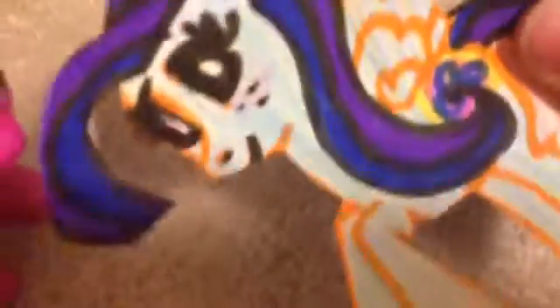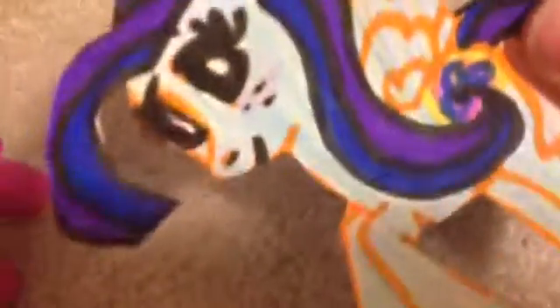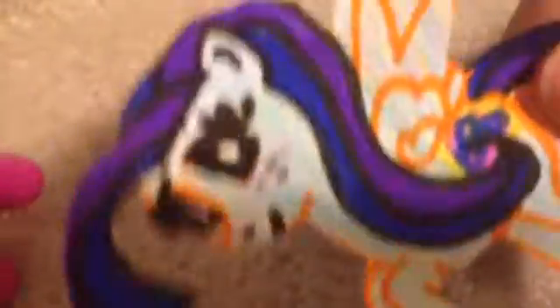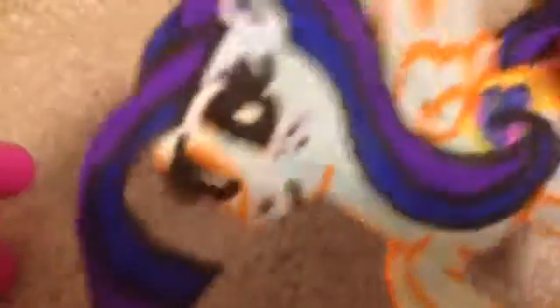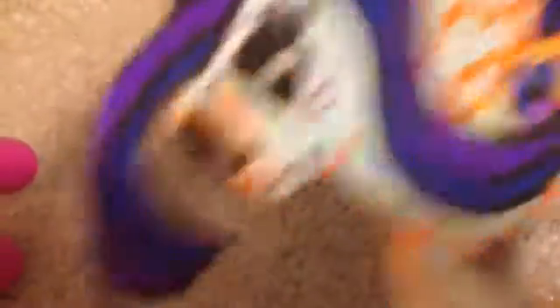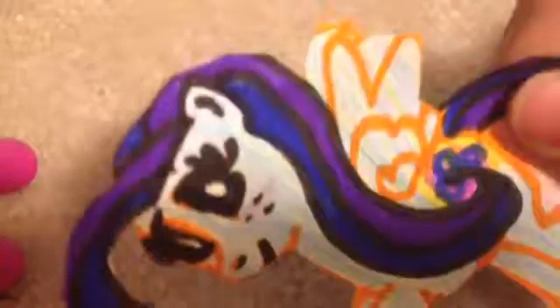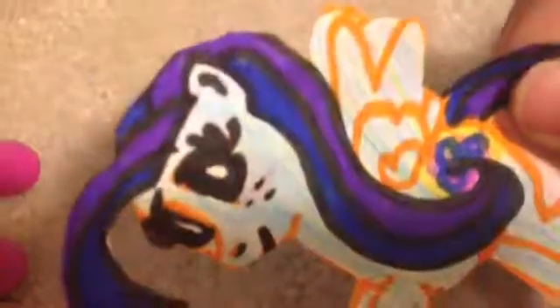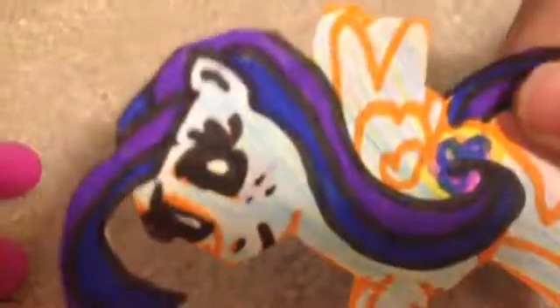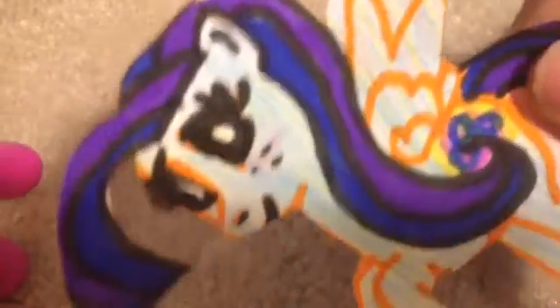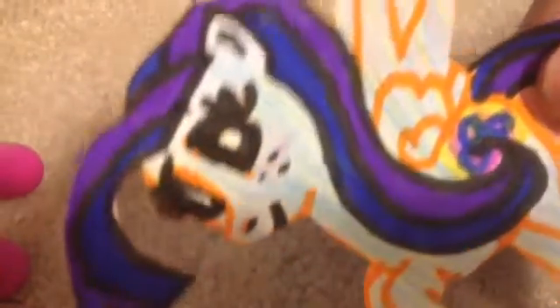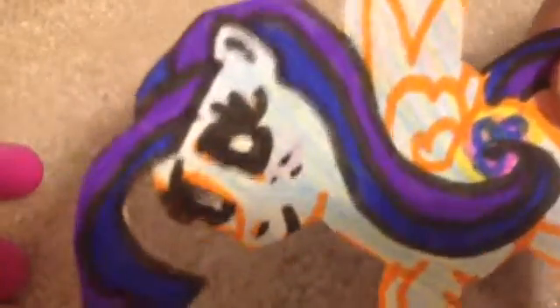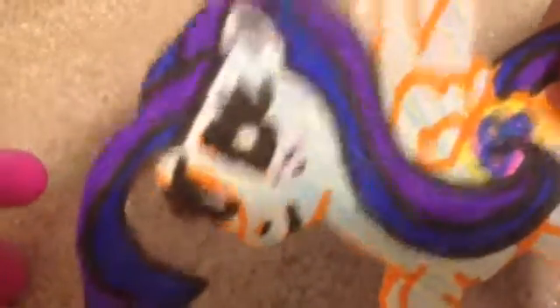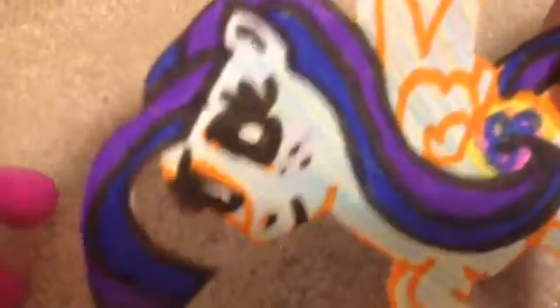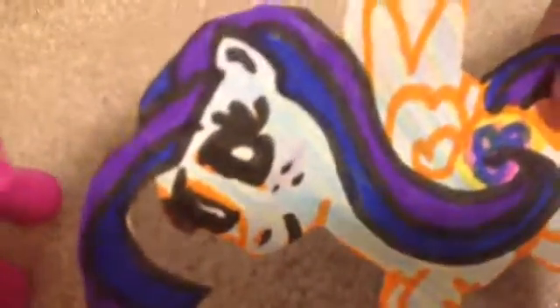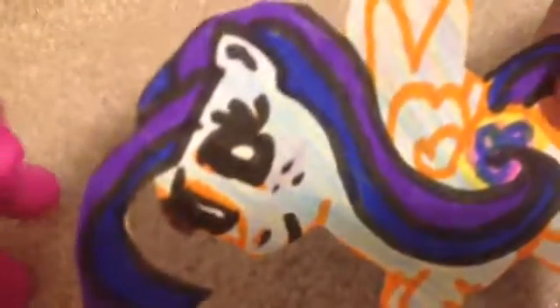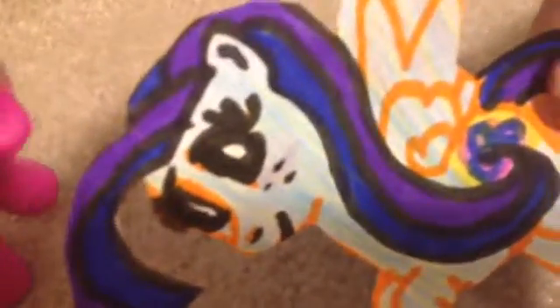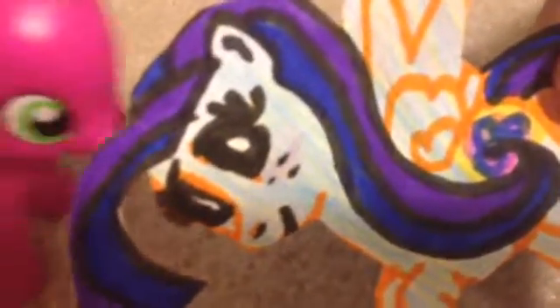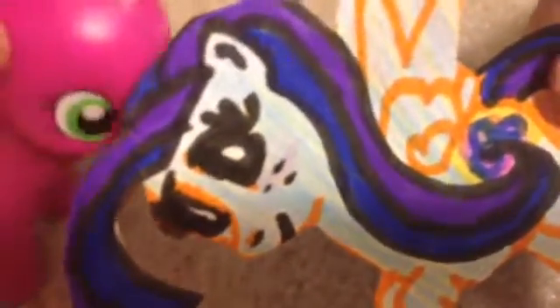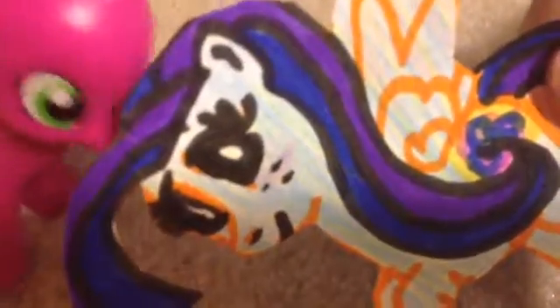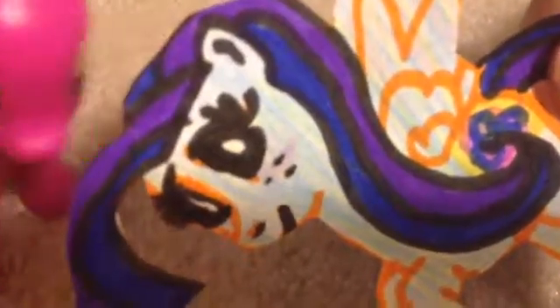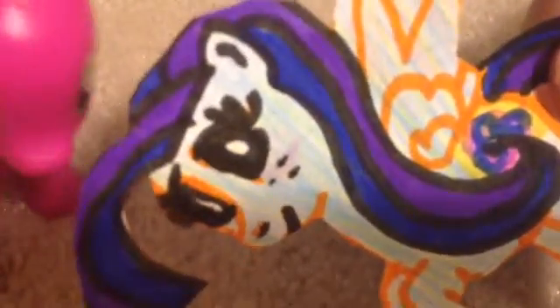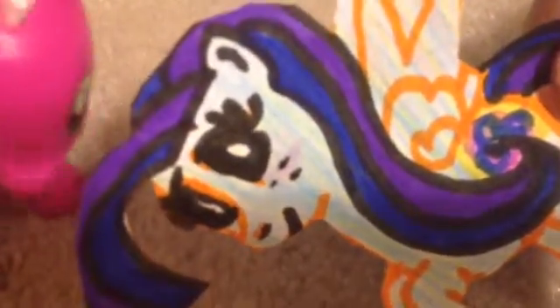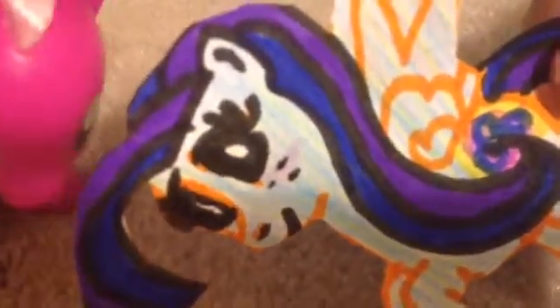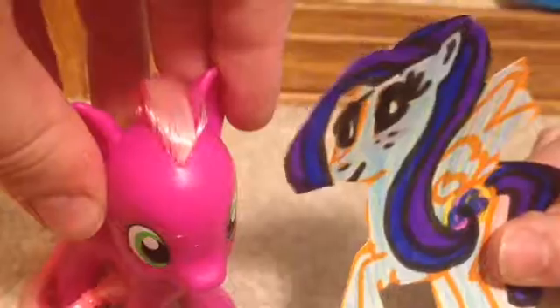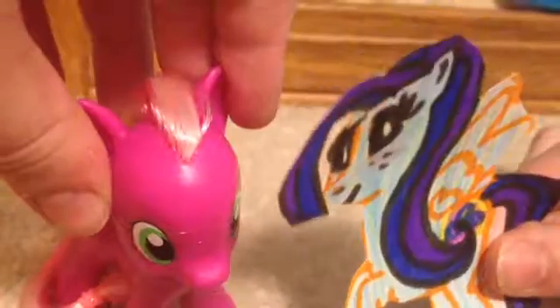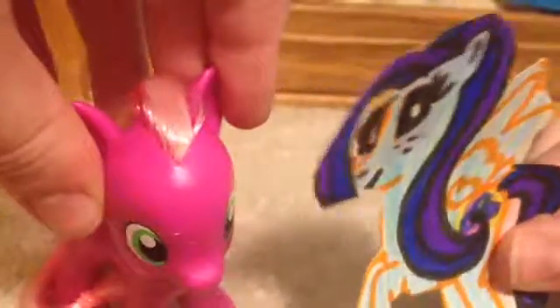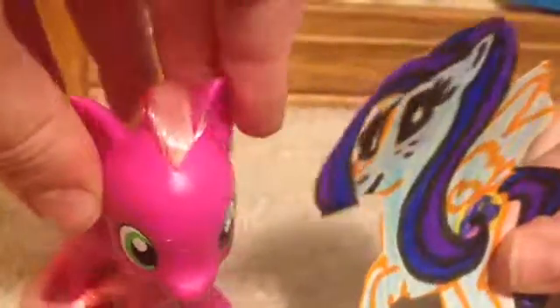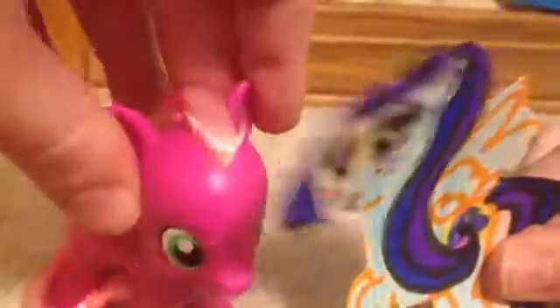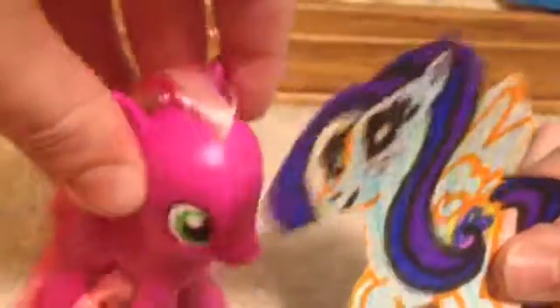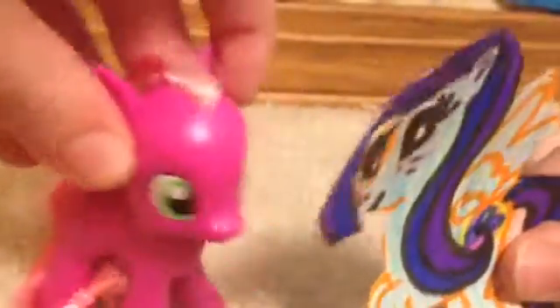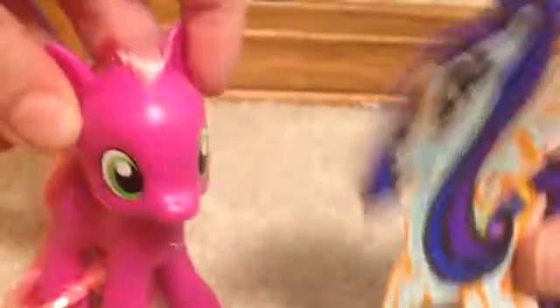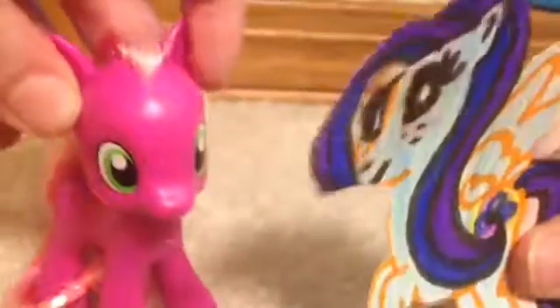We recommend this, especially if you like My Little Pony toys. Totally! We hope you like this video.